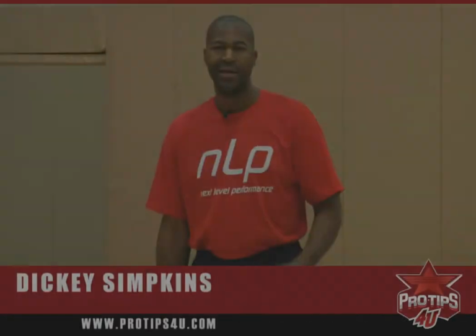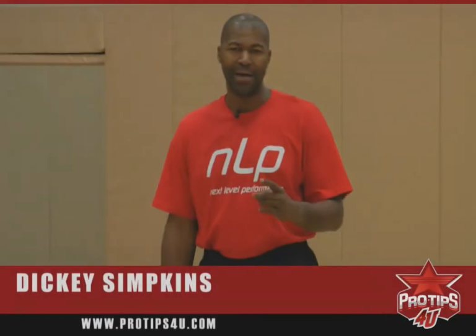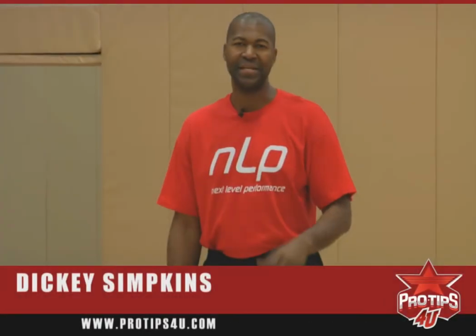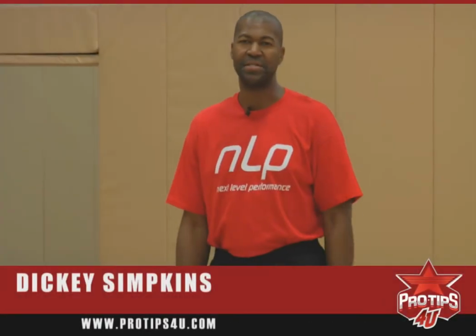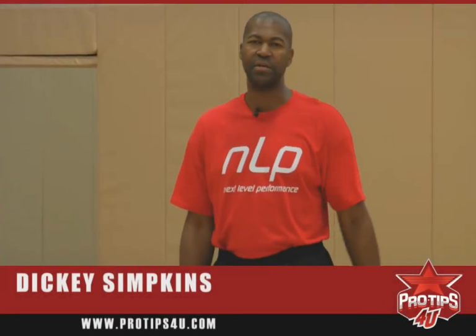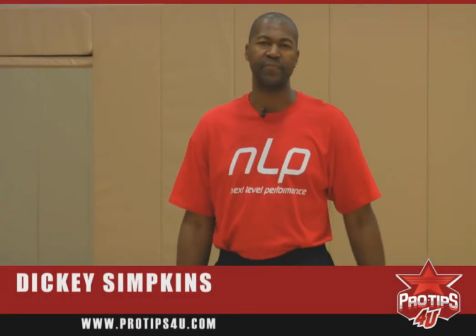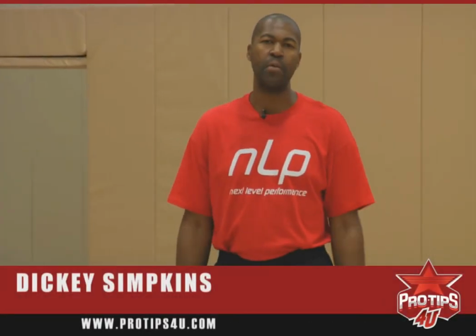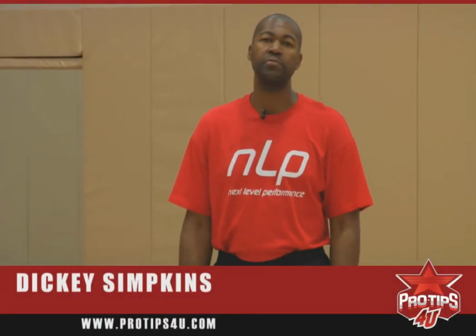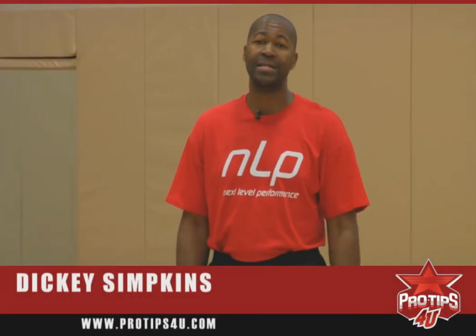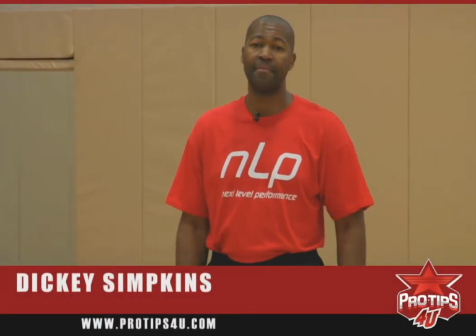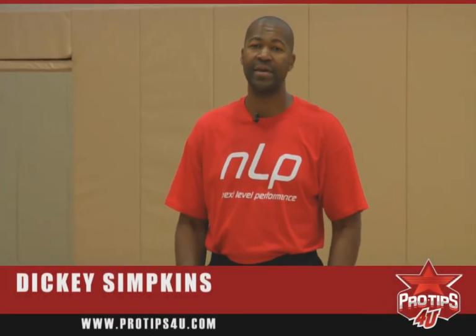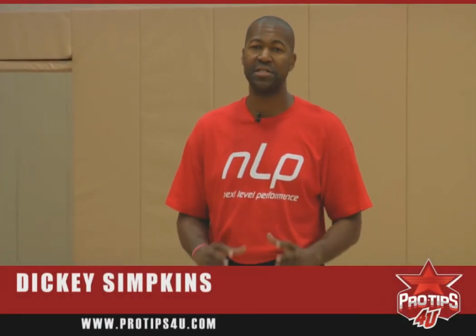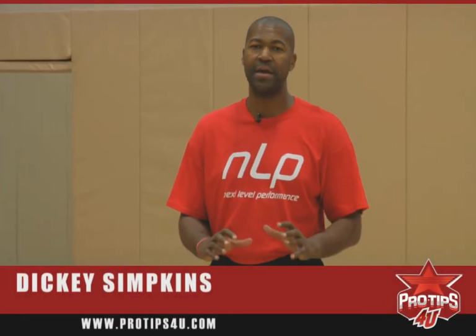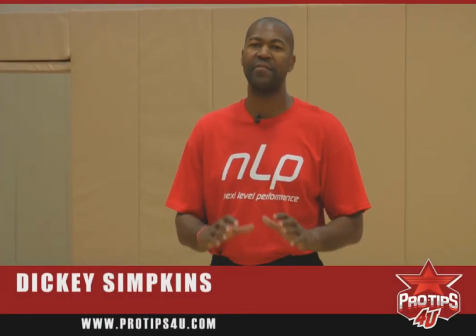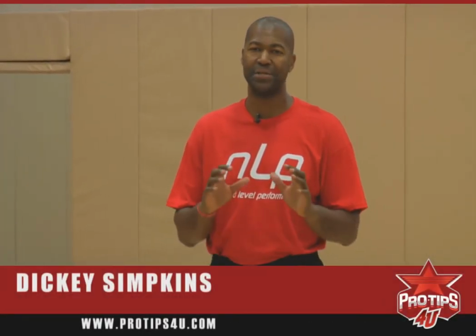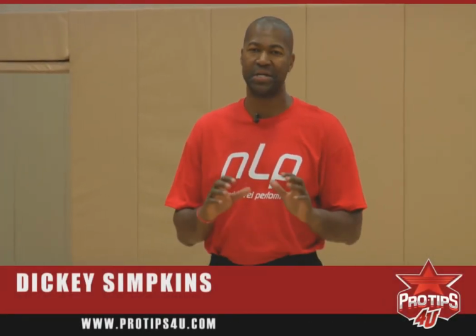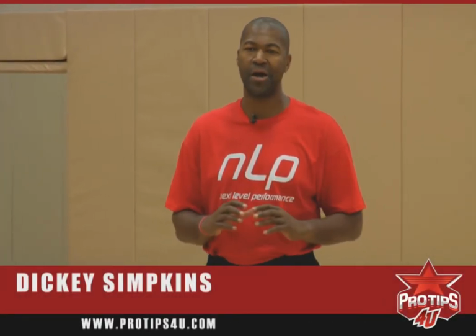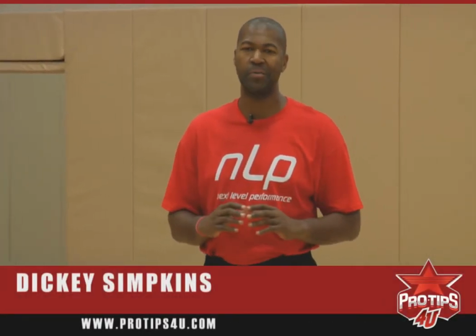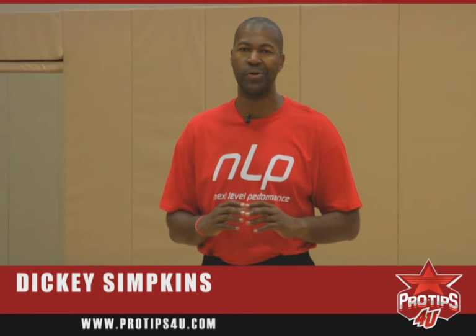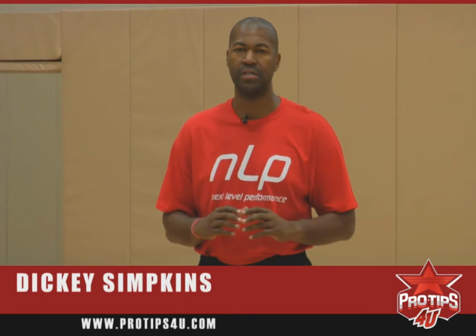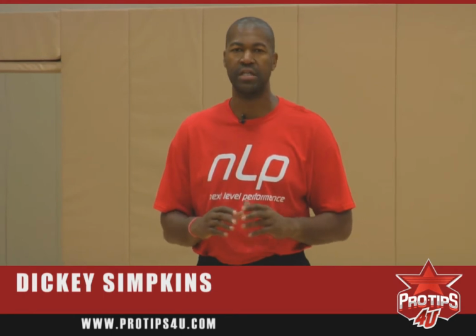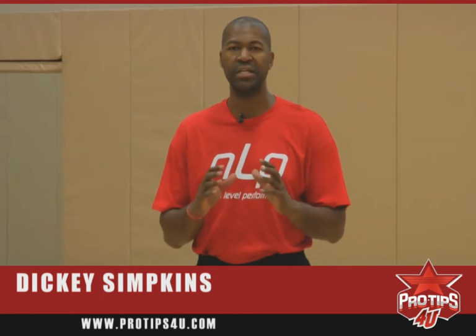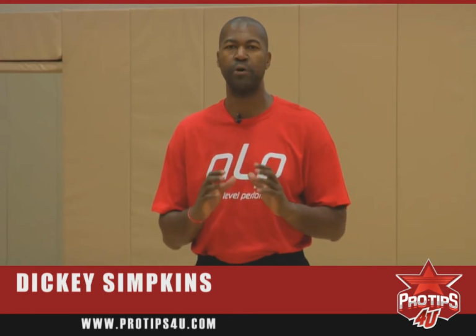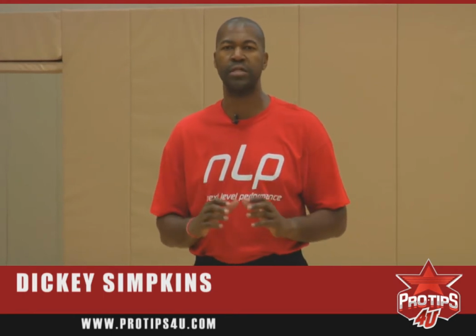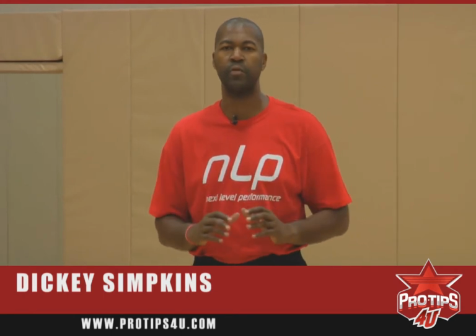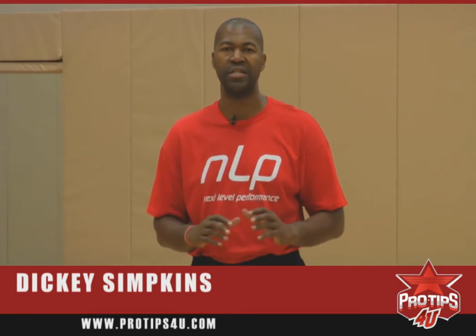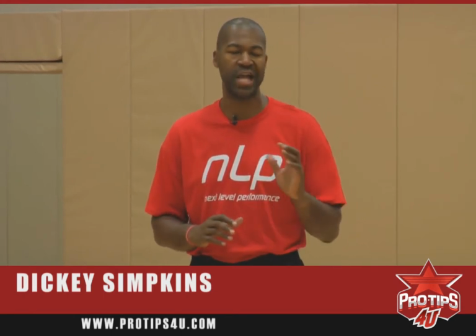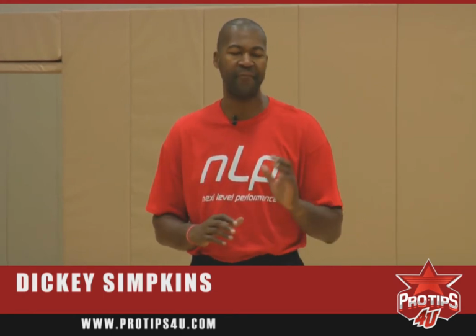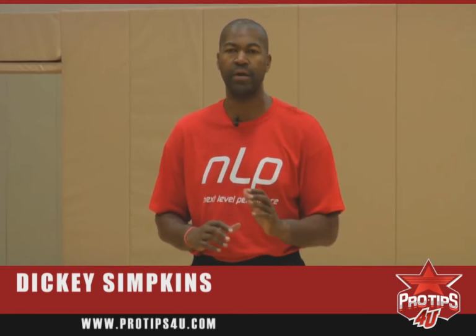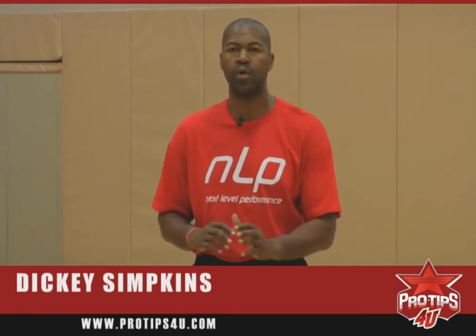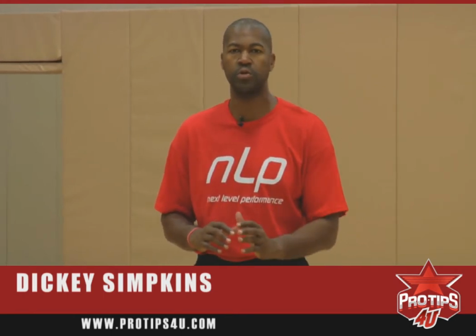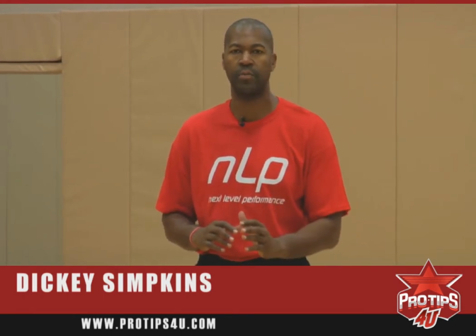I'm Dickey Simpkins, former three-time NBA champion from the Chicago Bulls. Today's pro tip will be the shot fake one dribble.